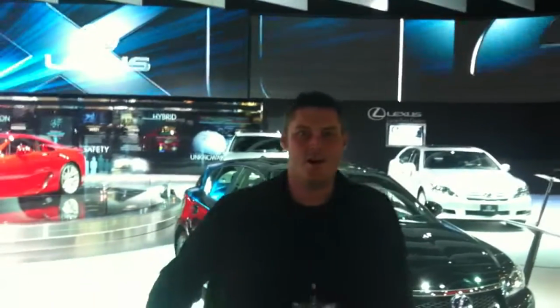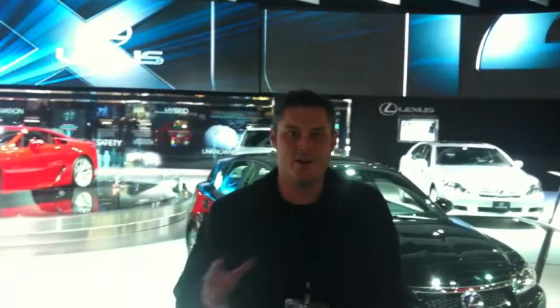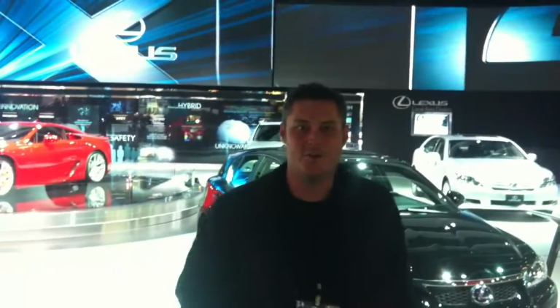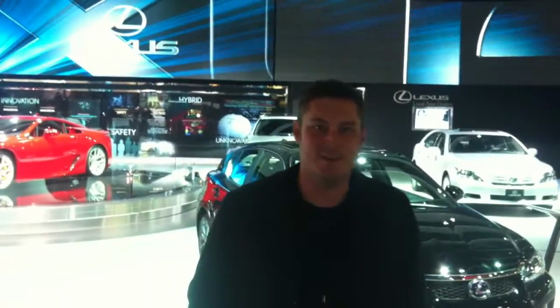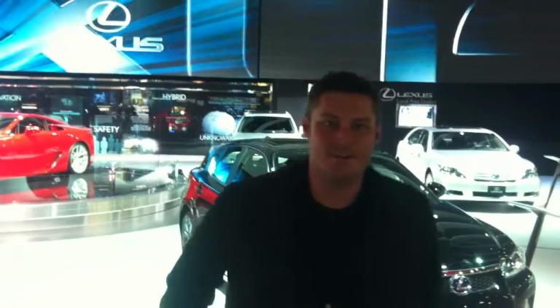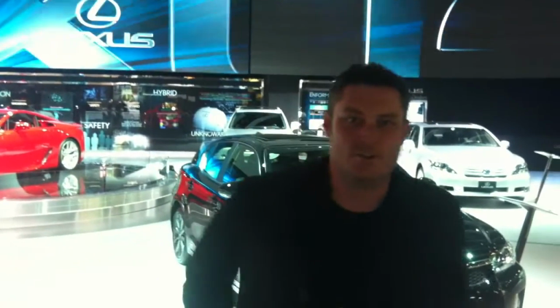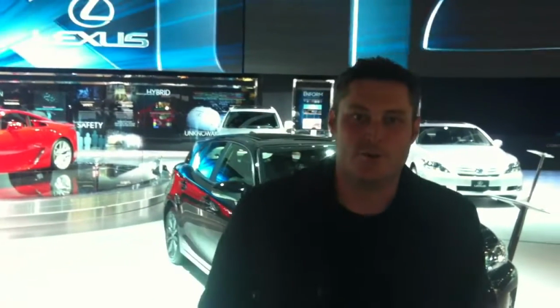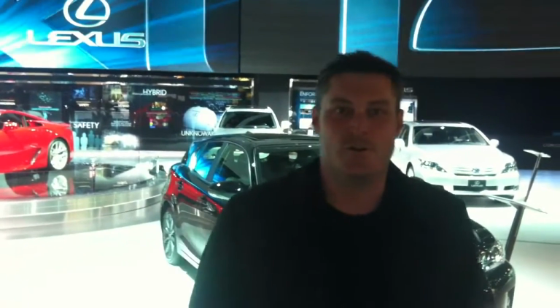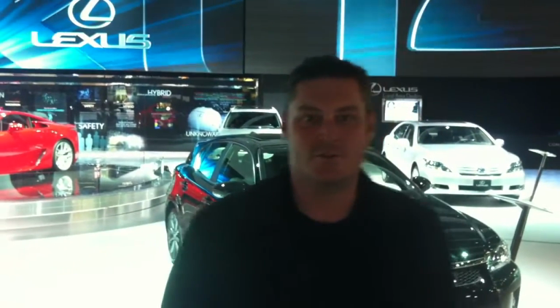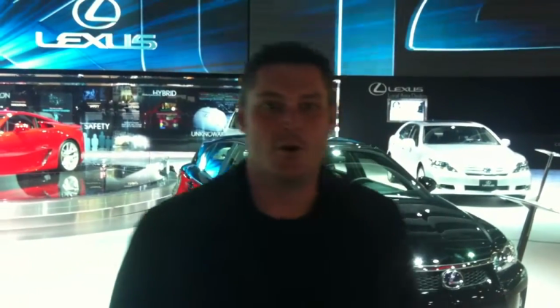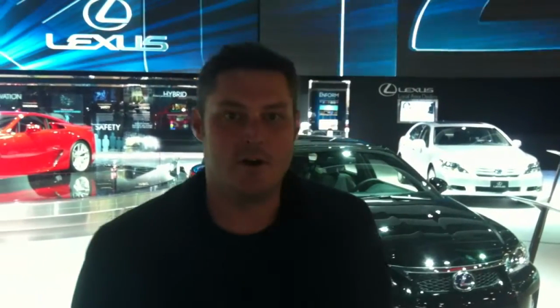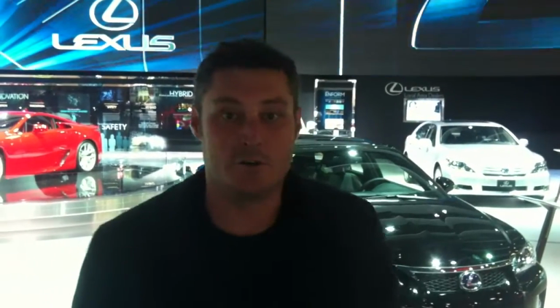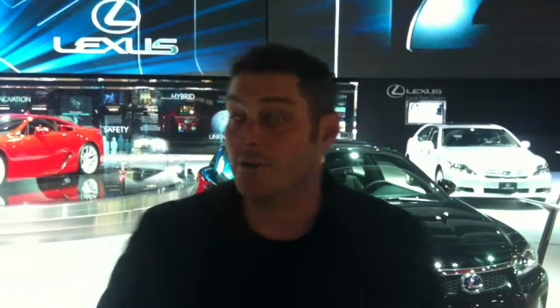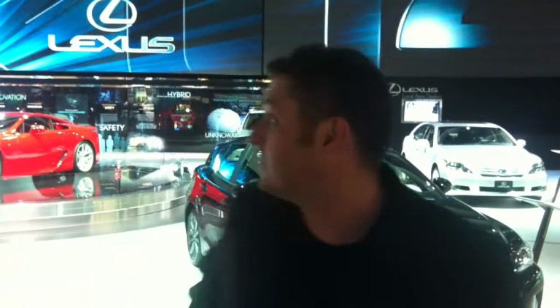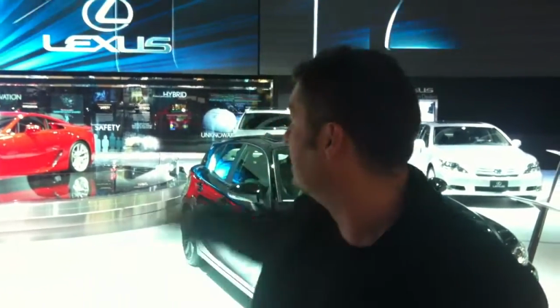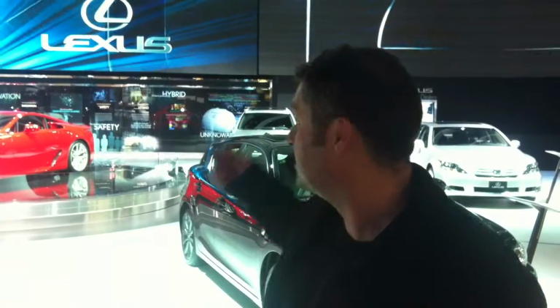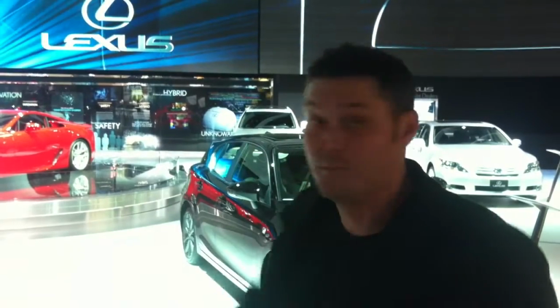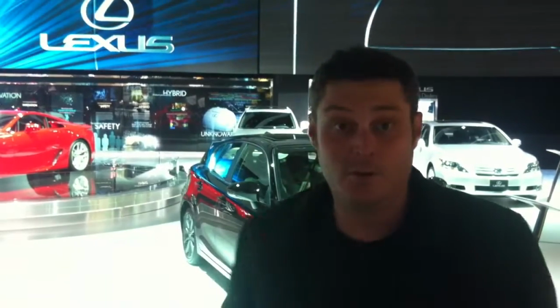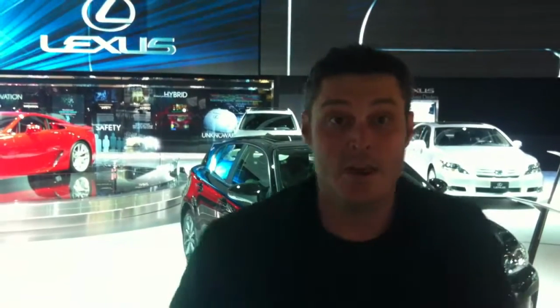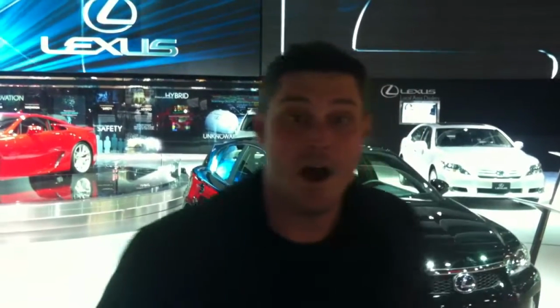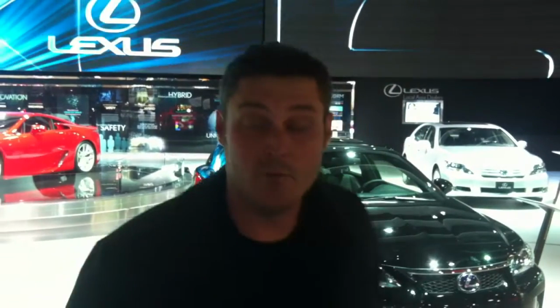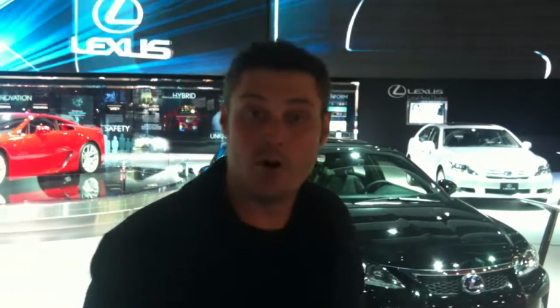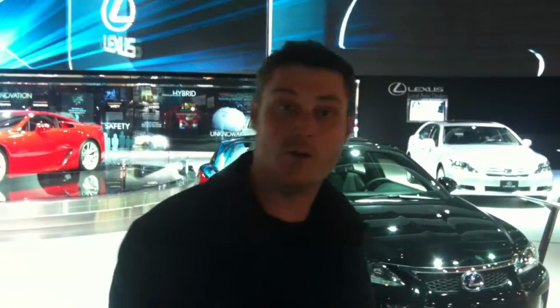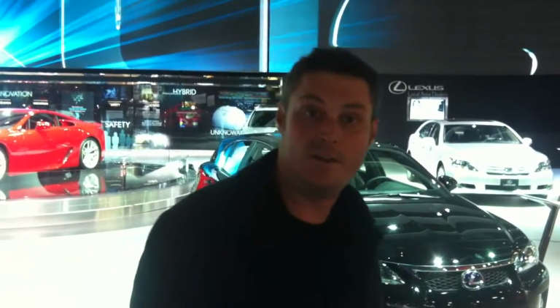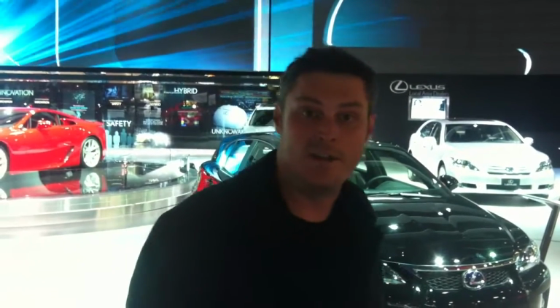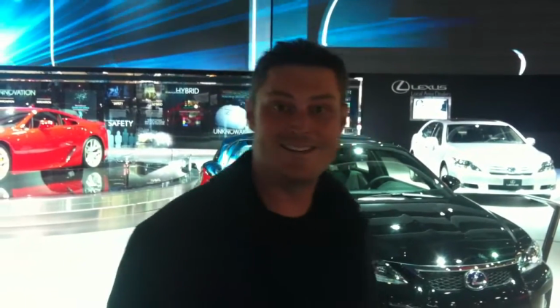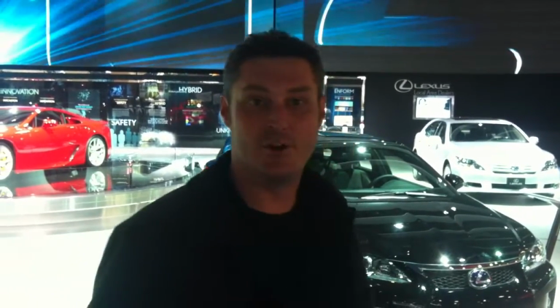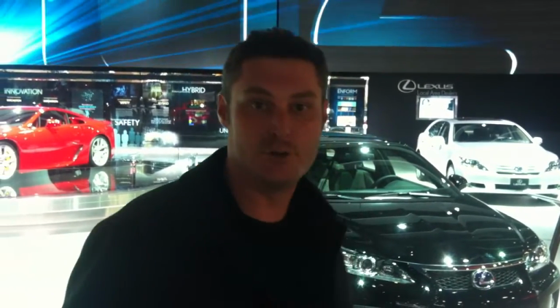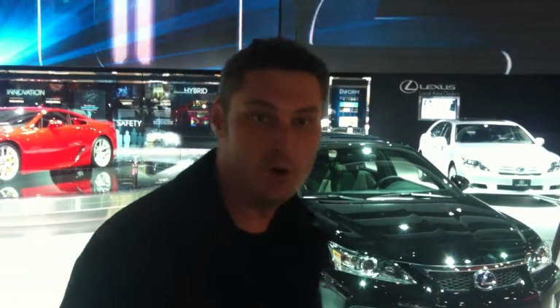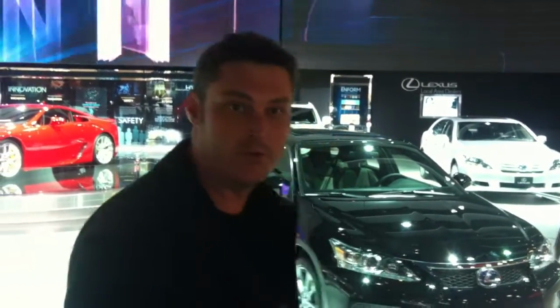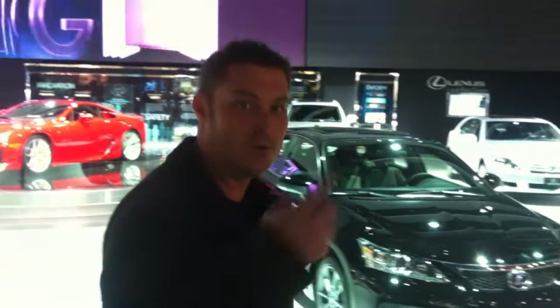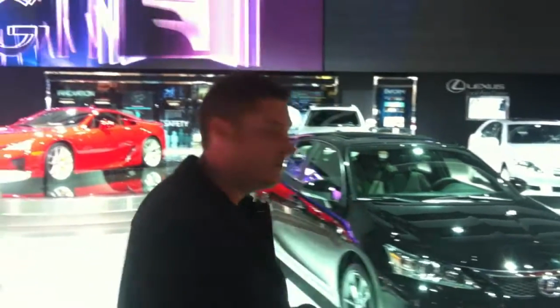Ari here. We're at the Detroit 2012 Auto Show and this is the Lexus booth. We're going to go look at the Lexus Innovation Wall that we just worked on.